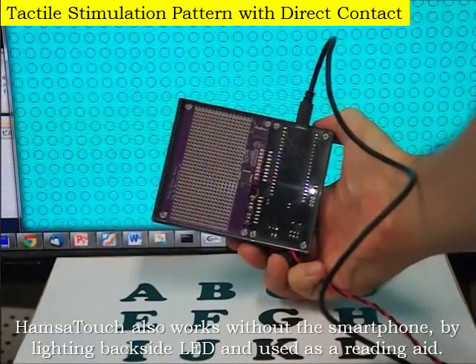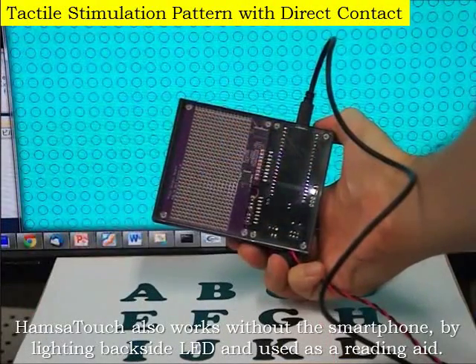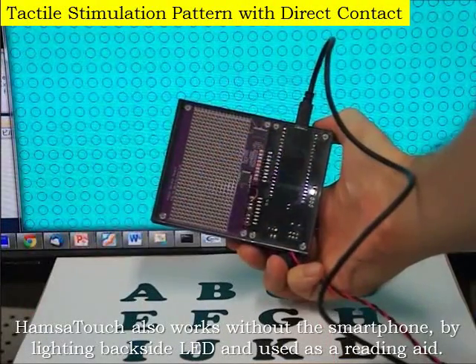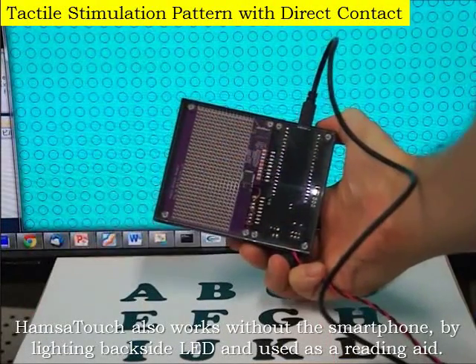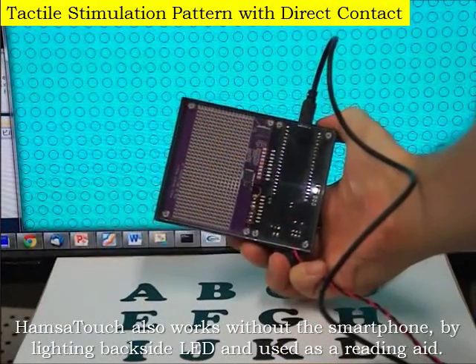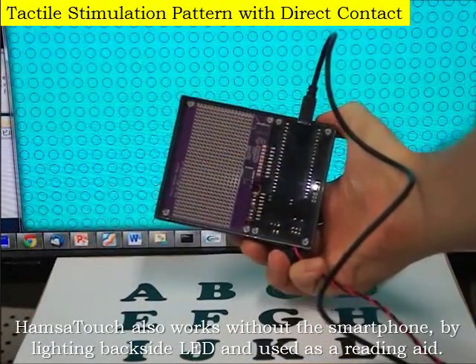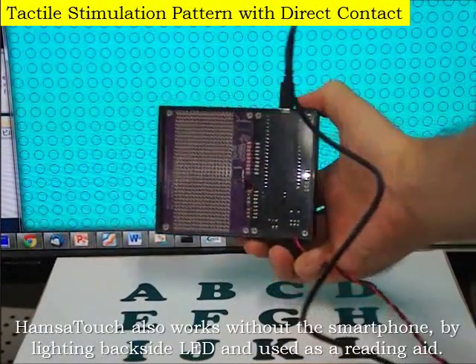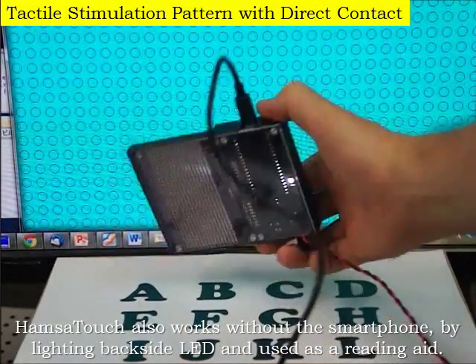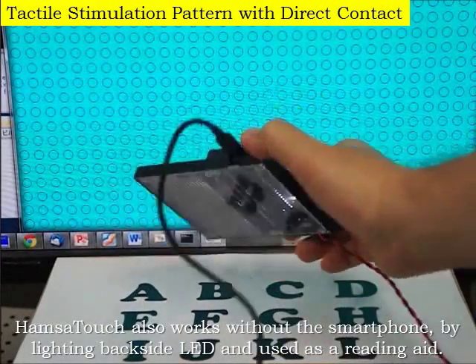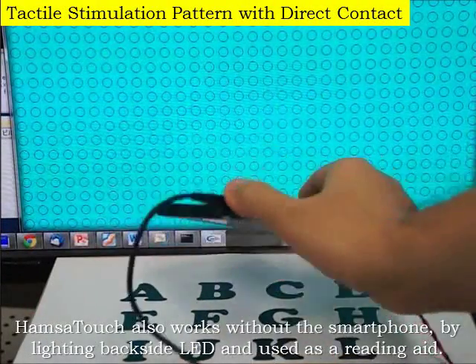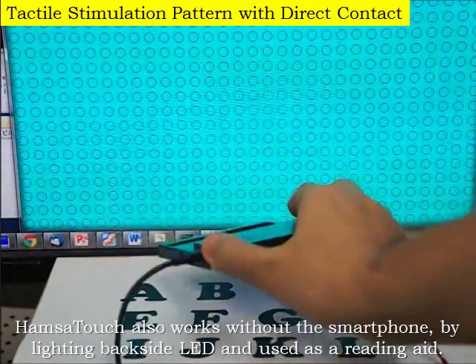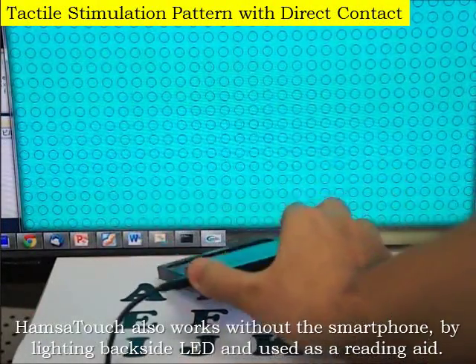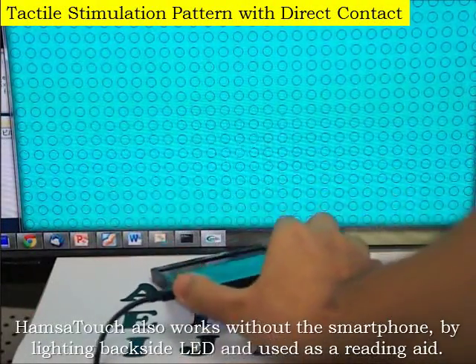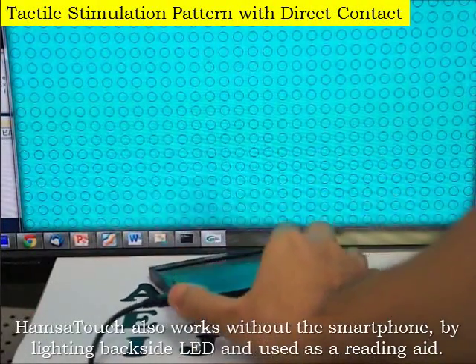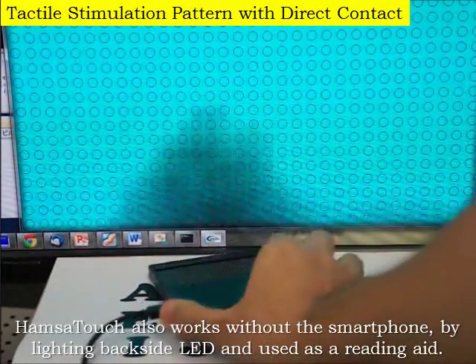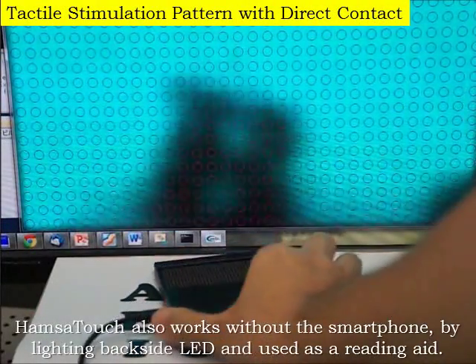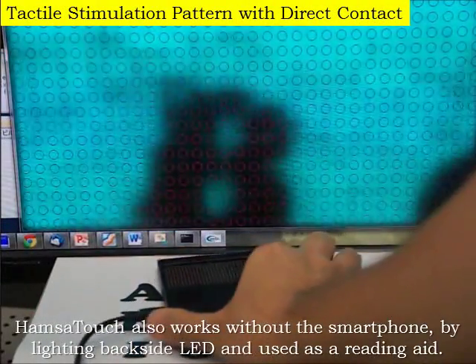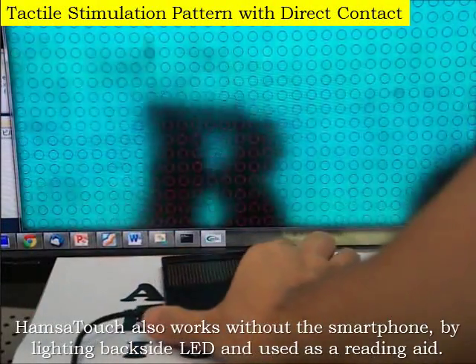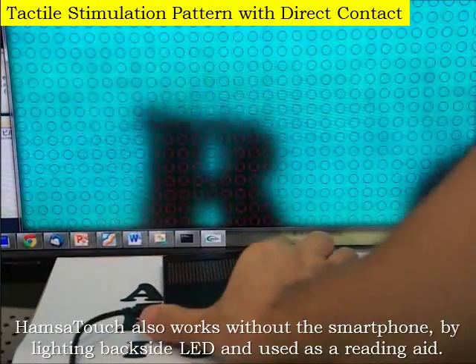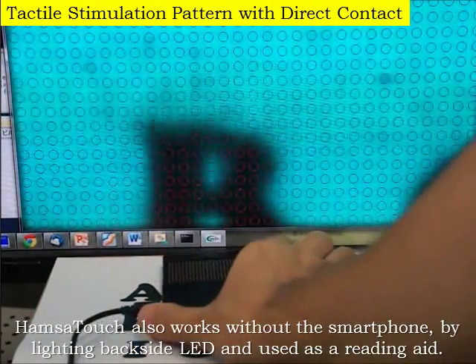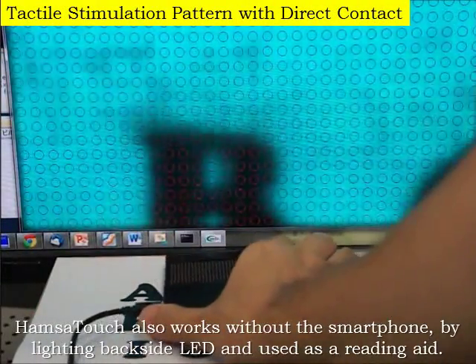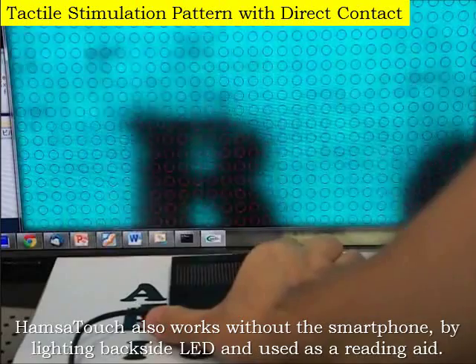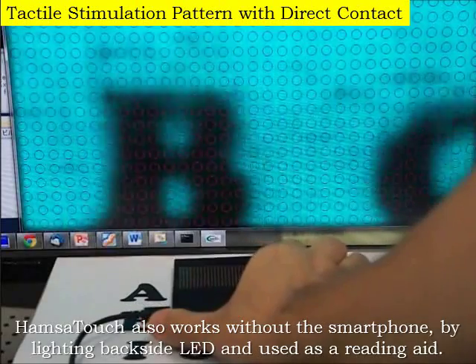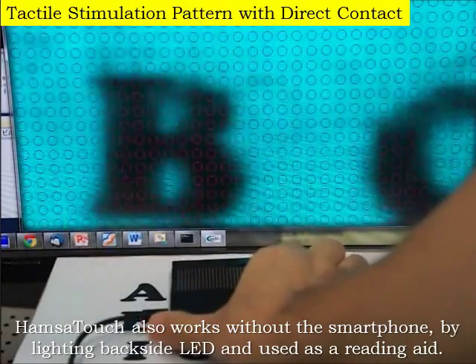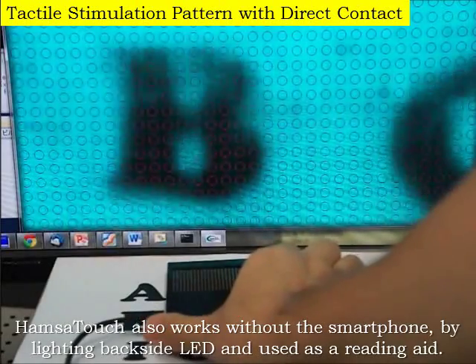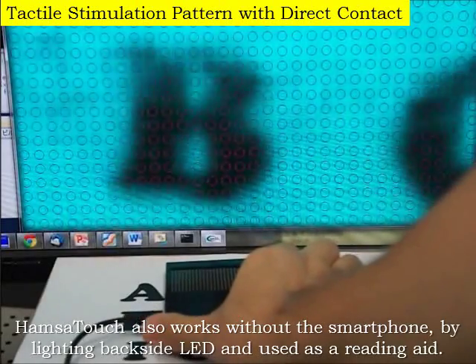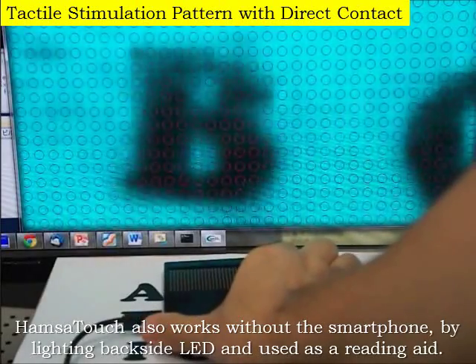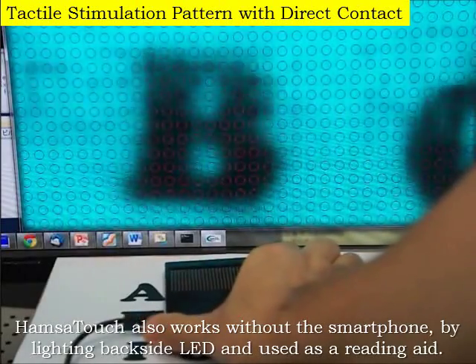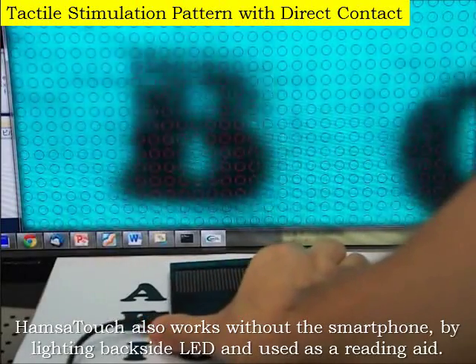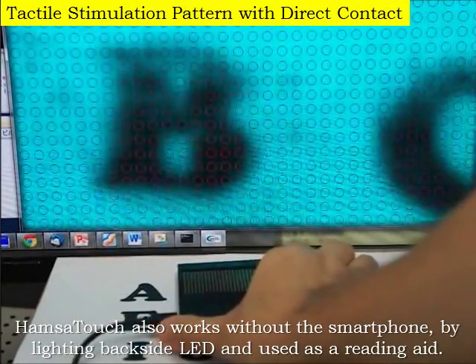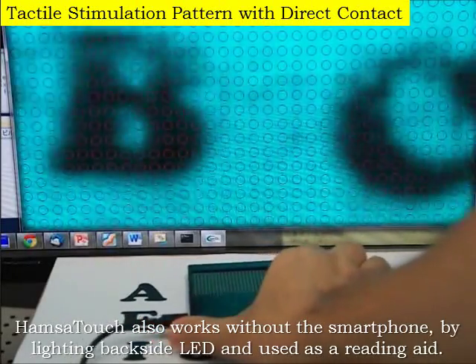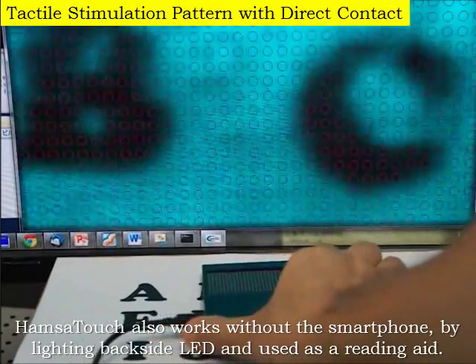Hamsa Touch also works without the smartphone by lighting a backside LED, and can be used as a reading aid.